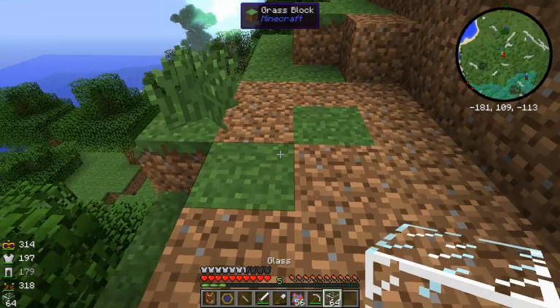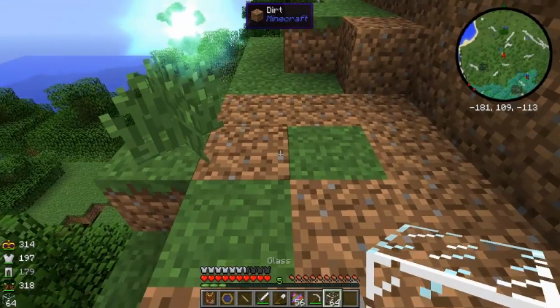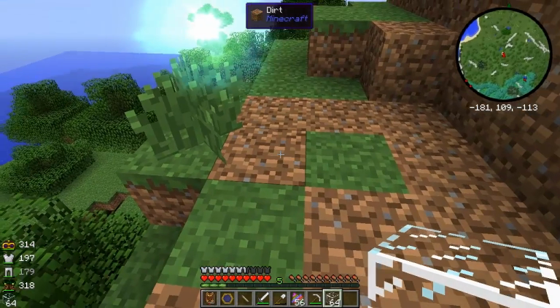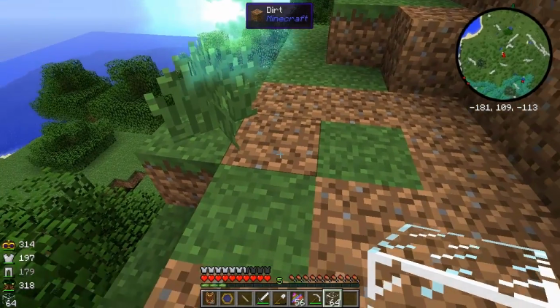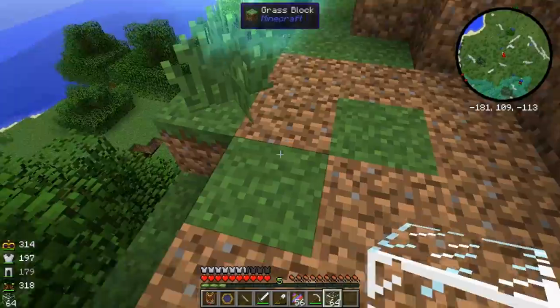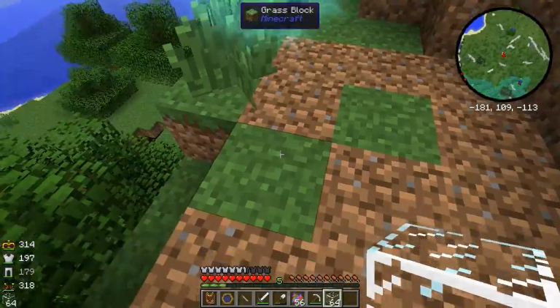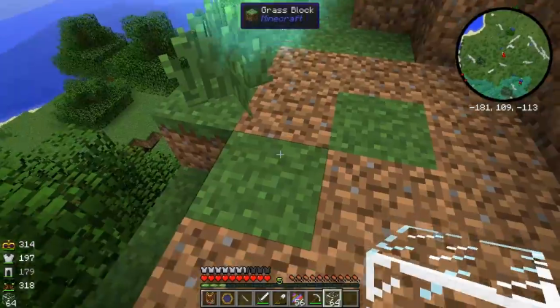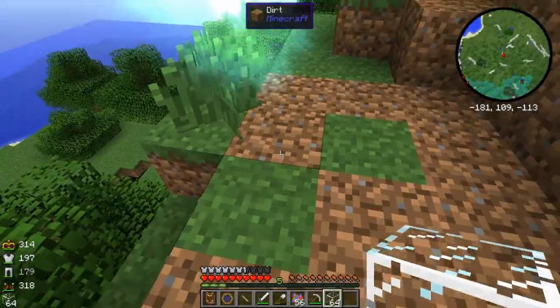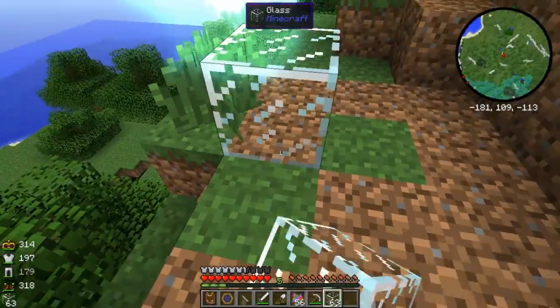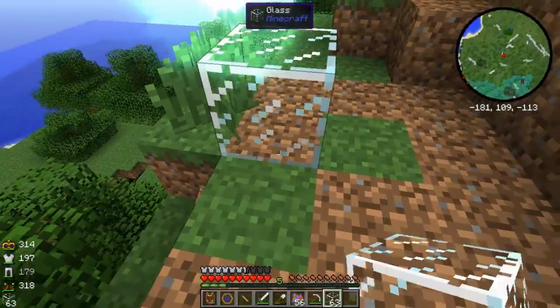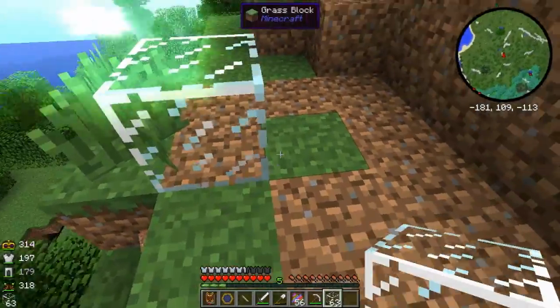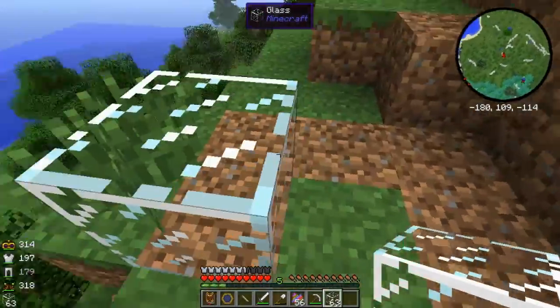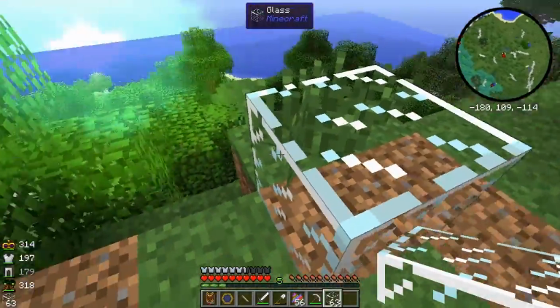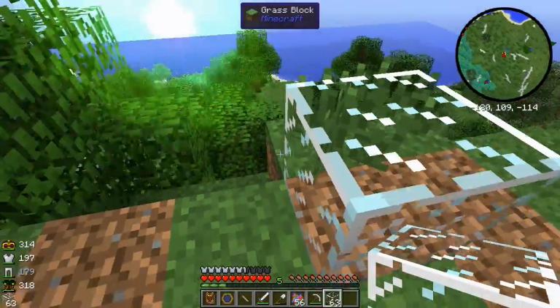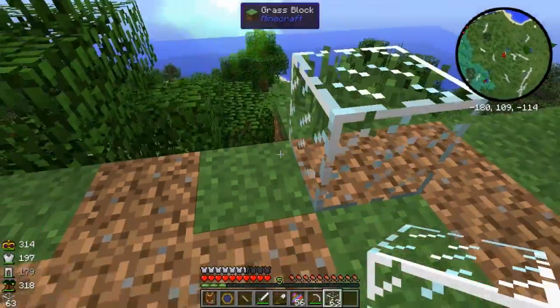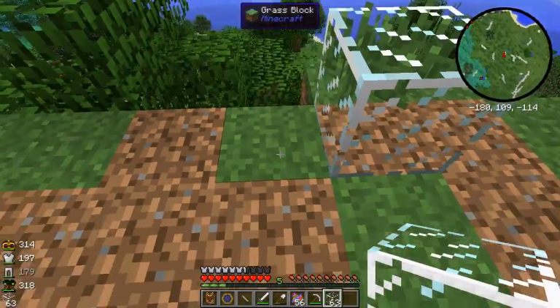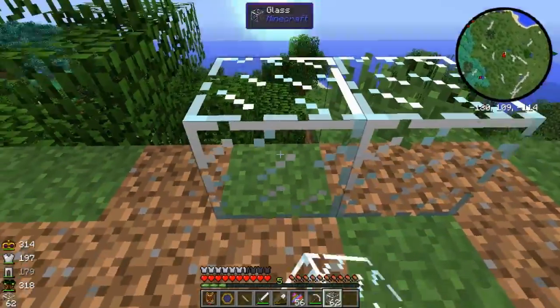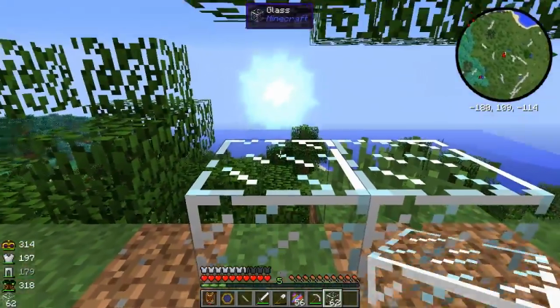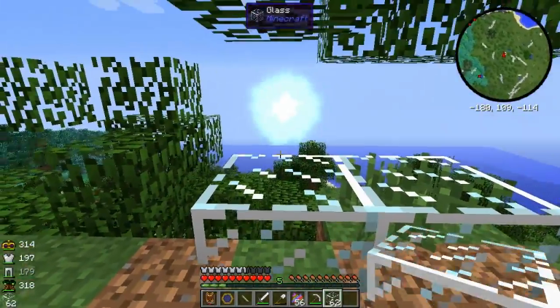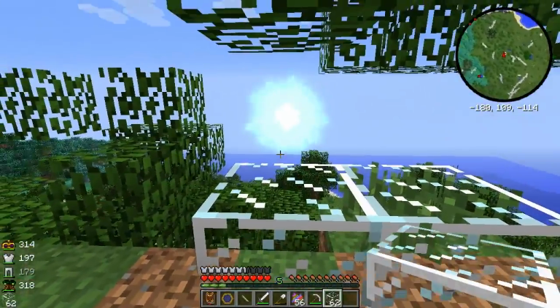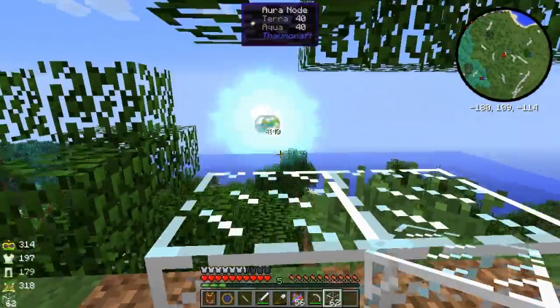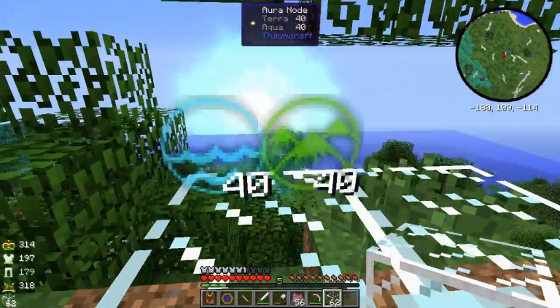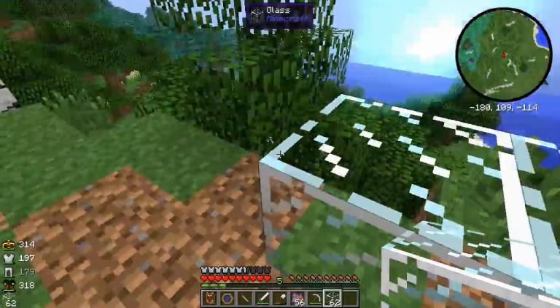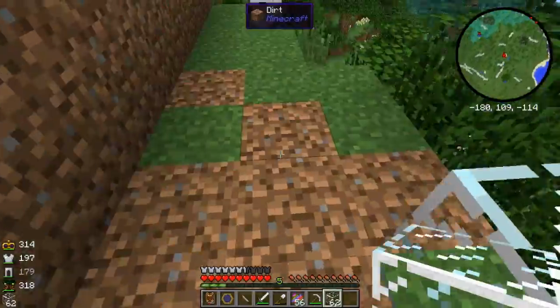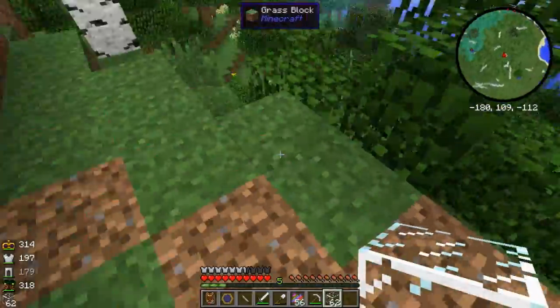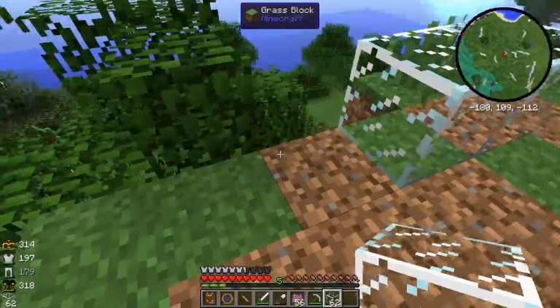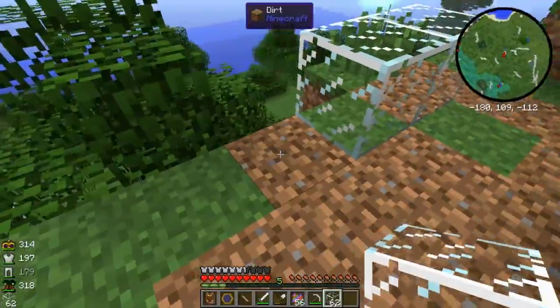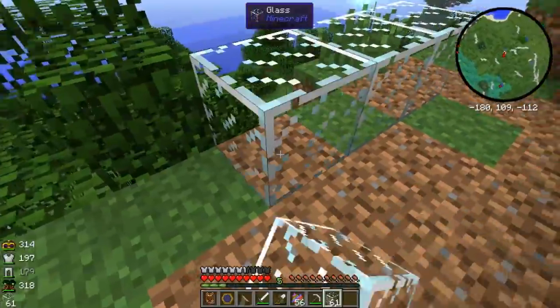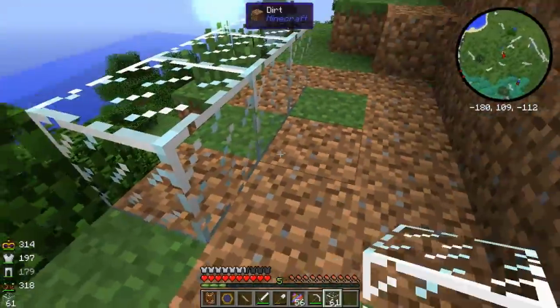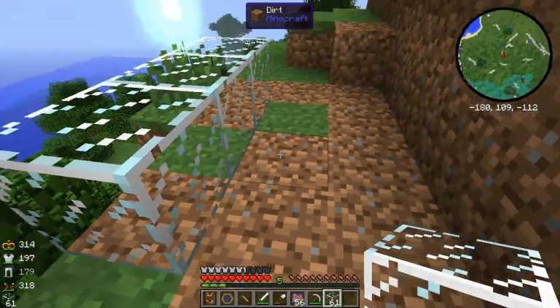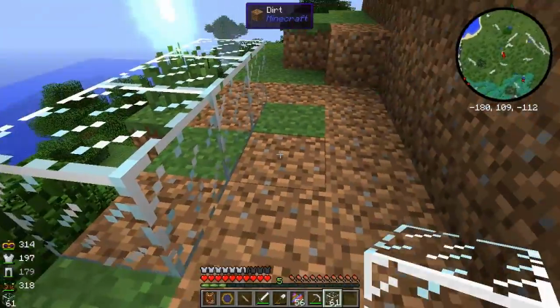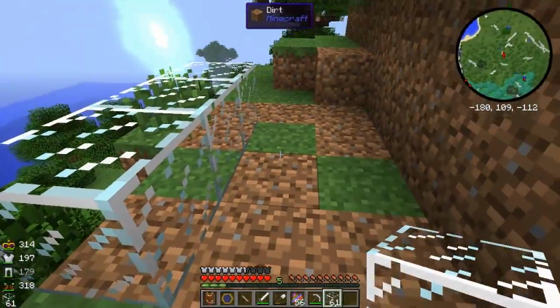Here's the node right on top. There's the center.